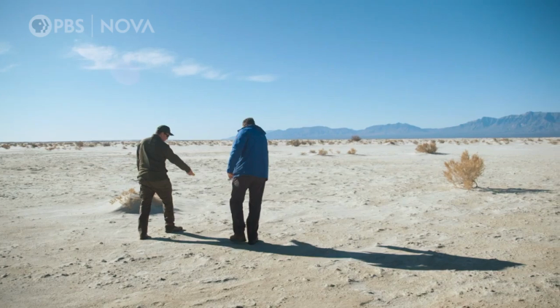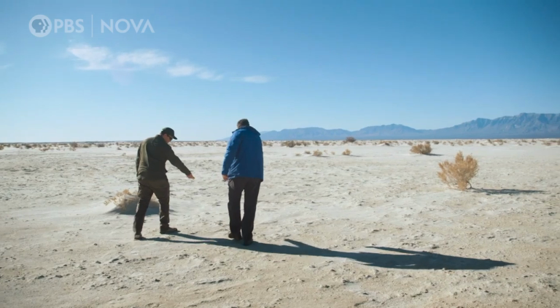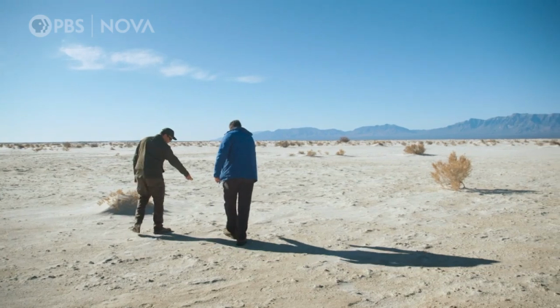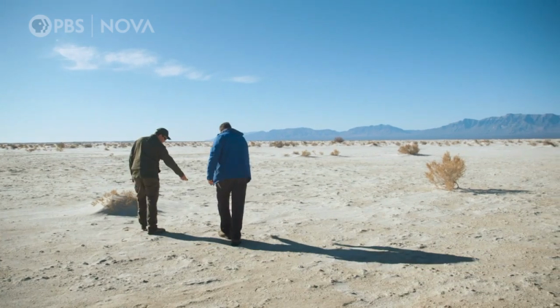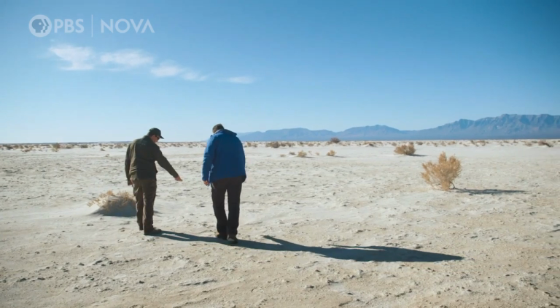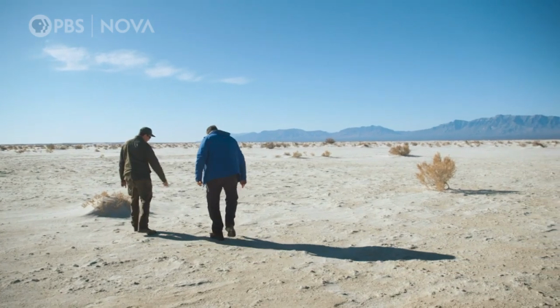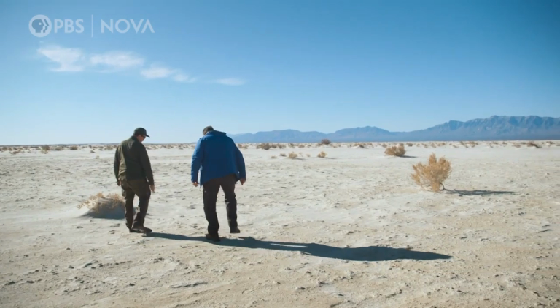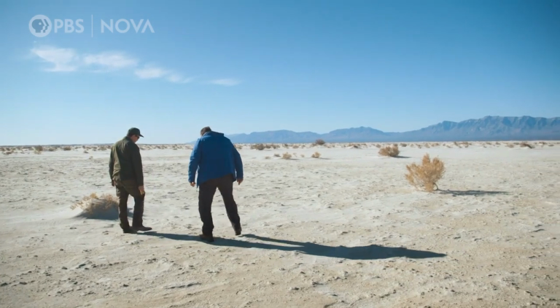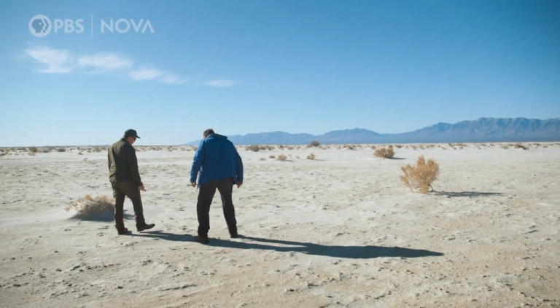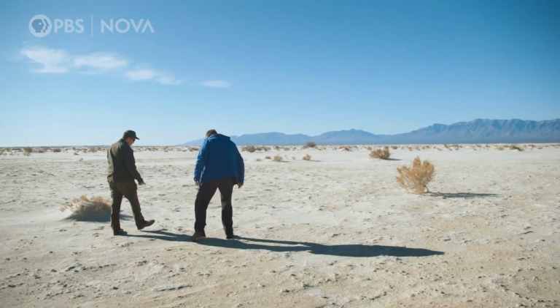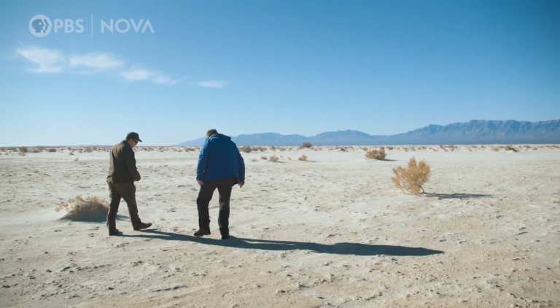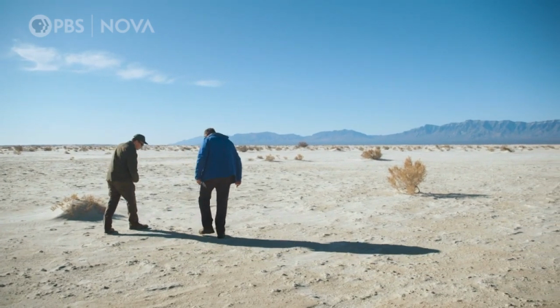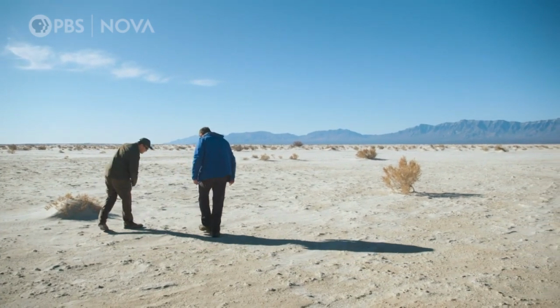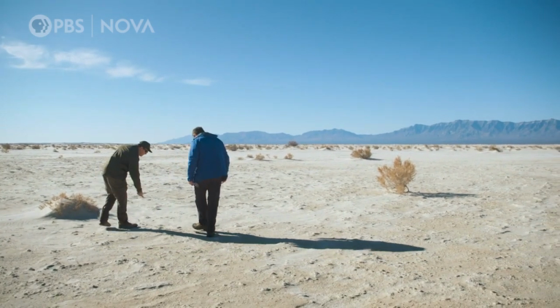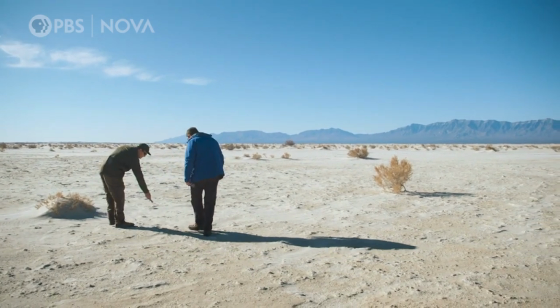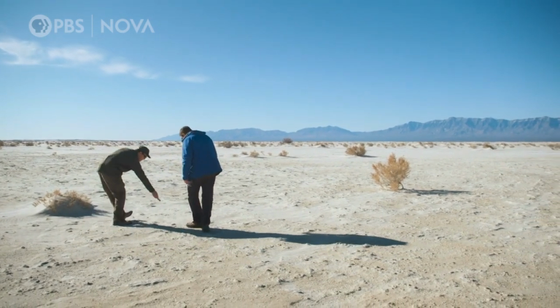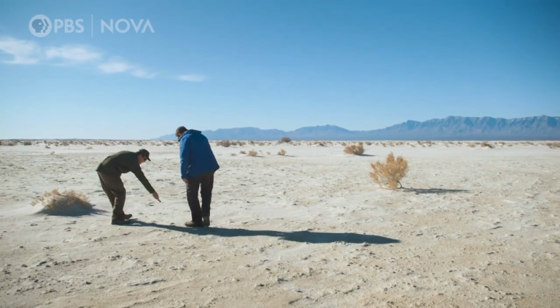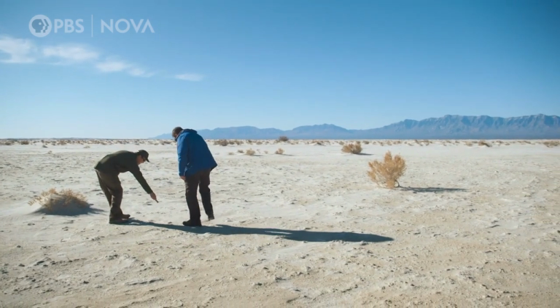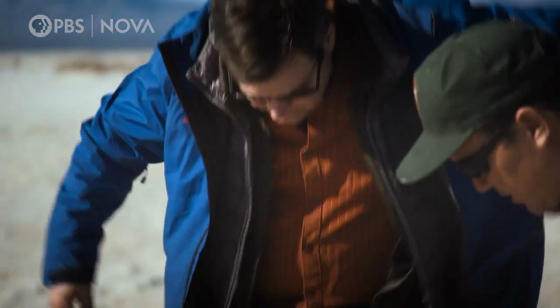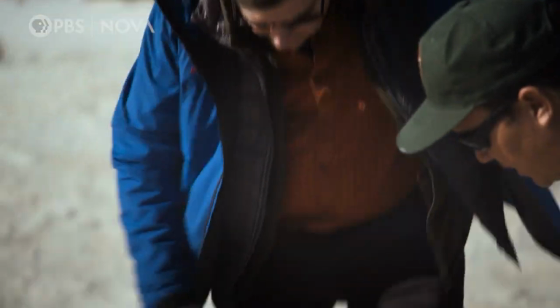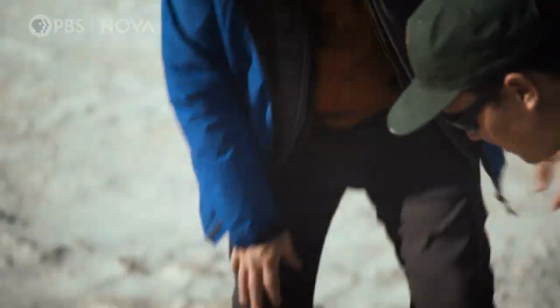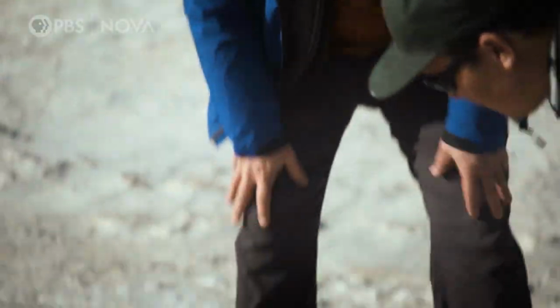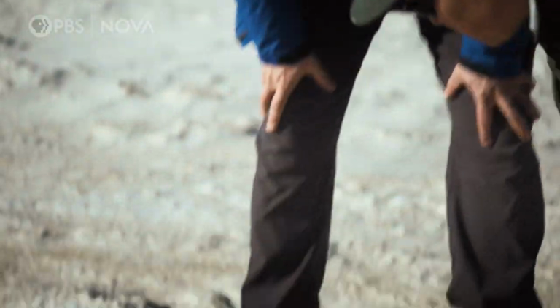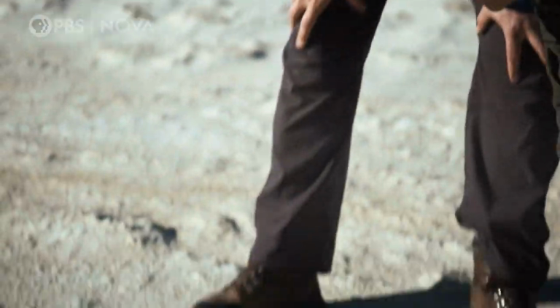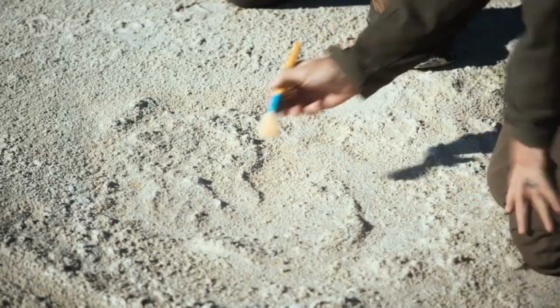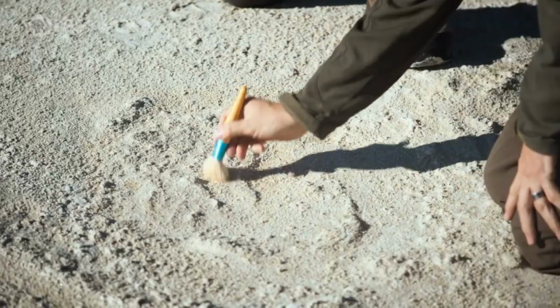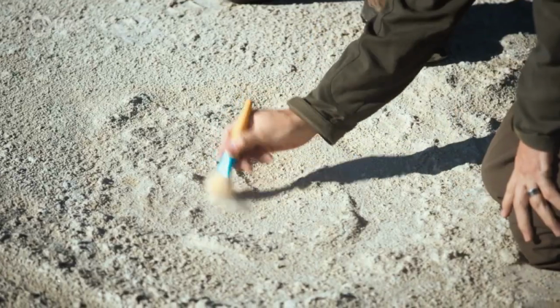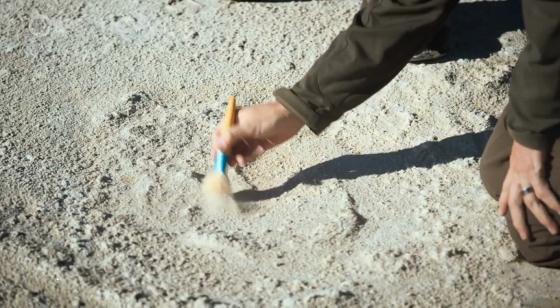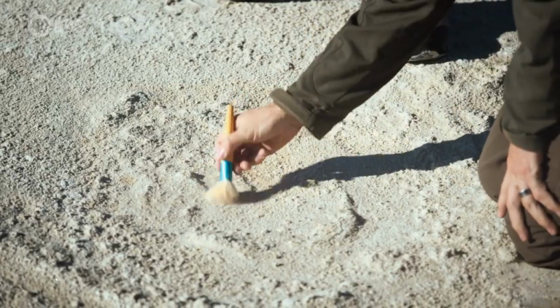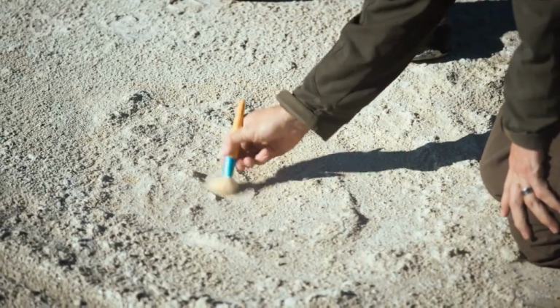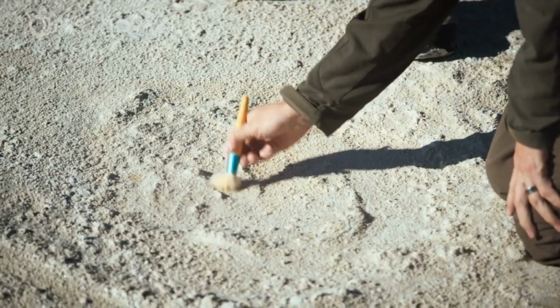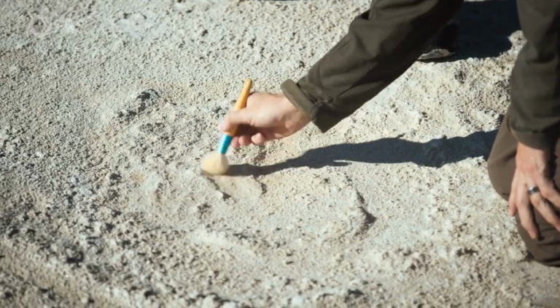That is a human footprint. Yep, so there's a human footprint right there. That is amazing.